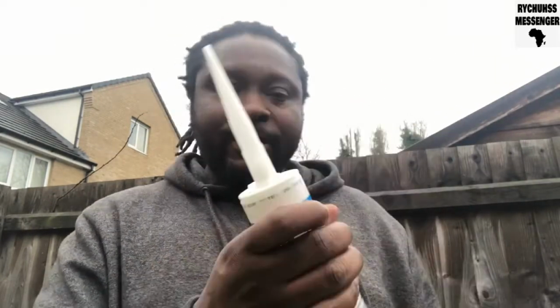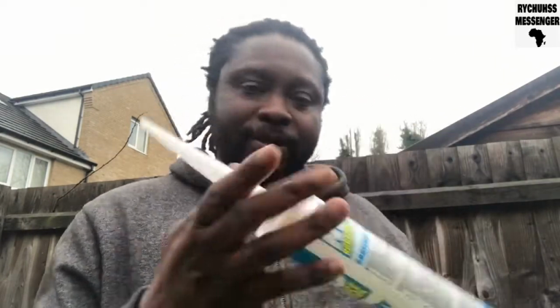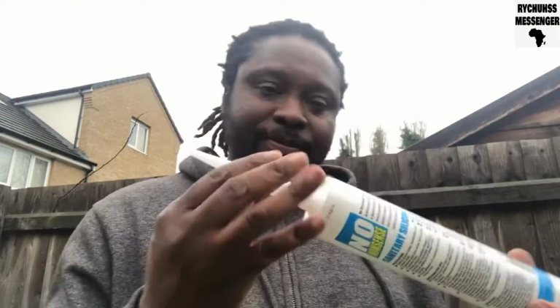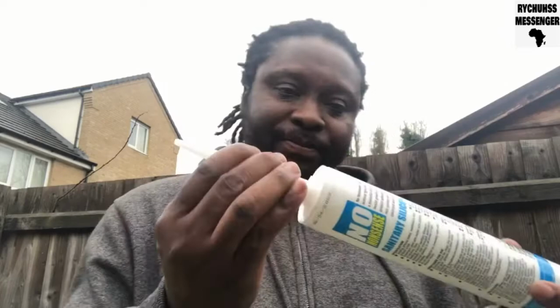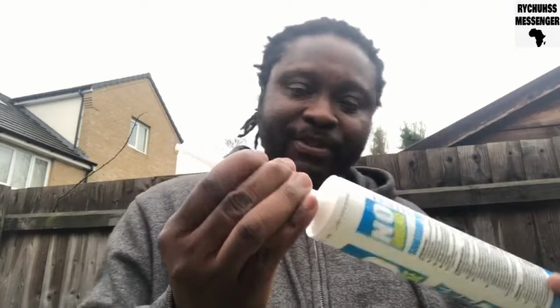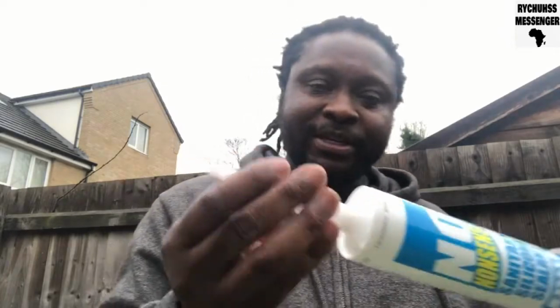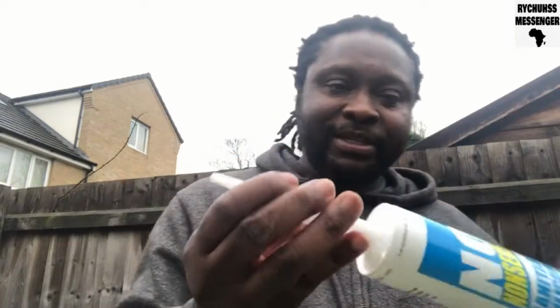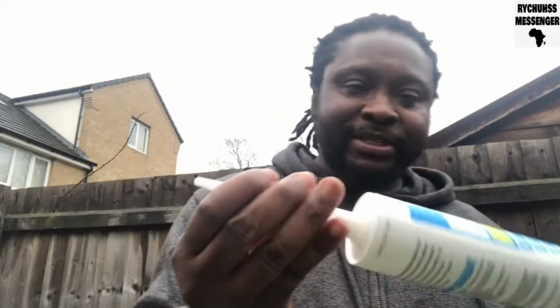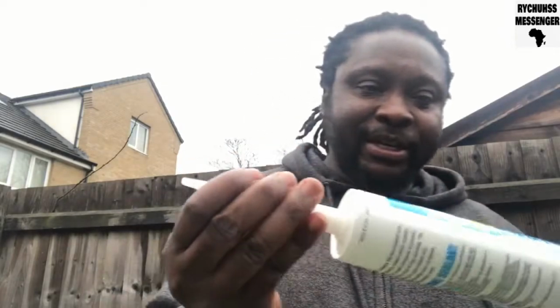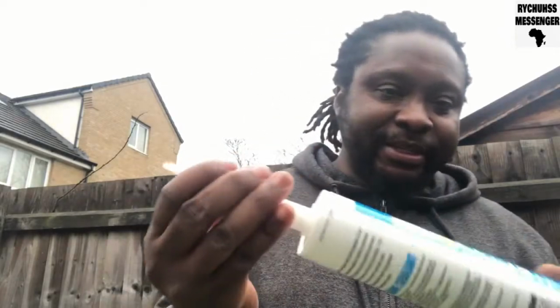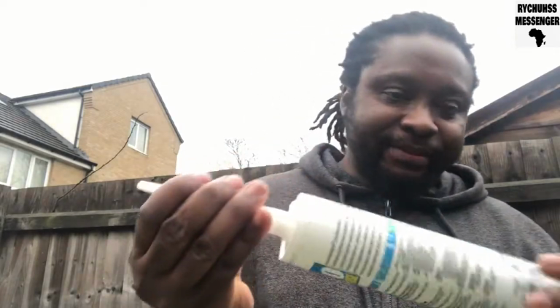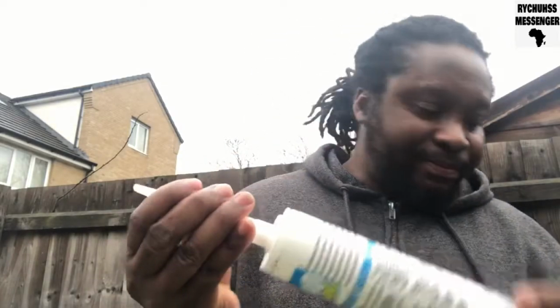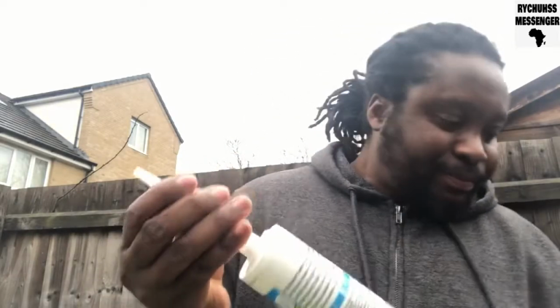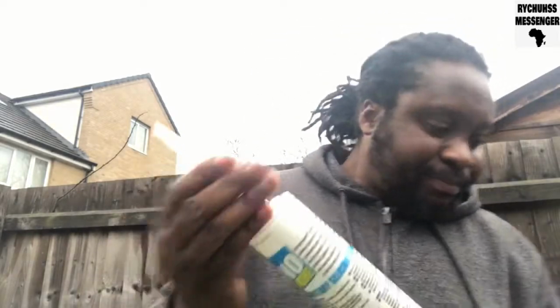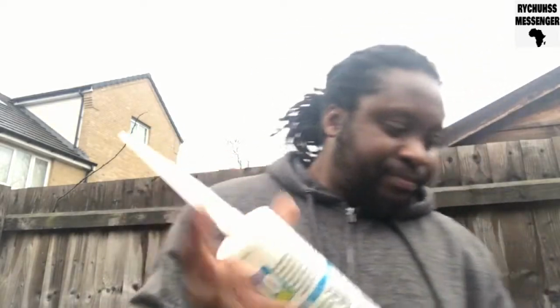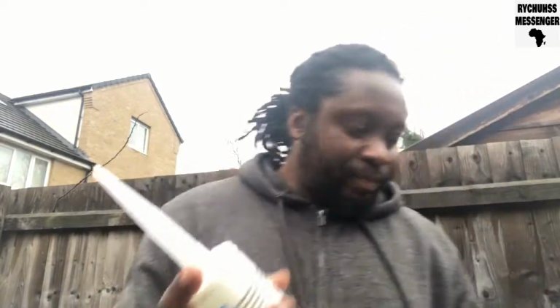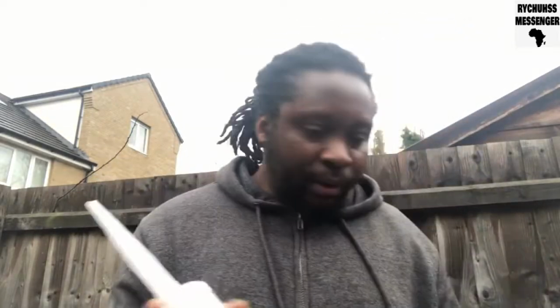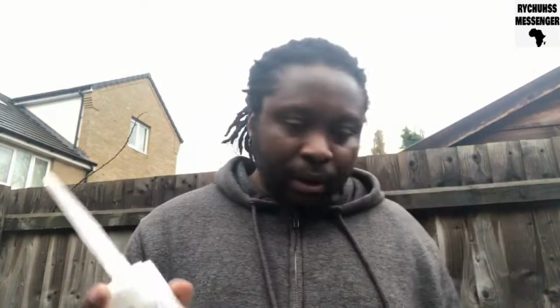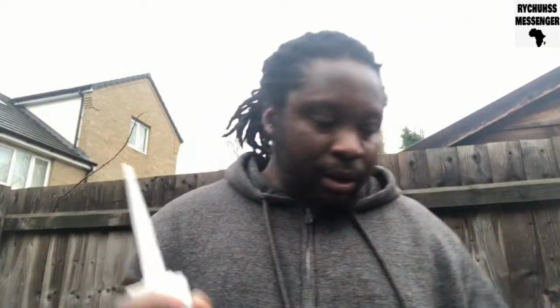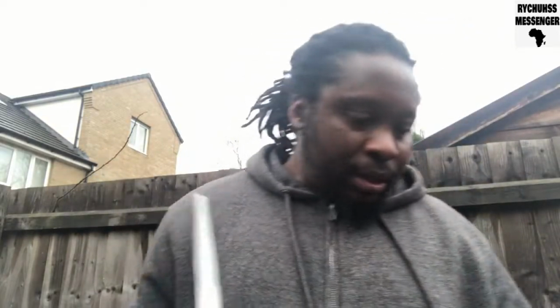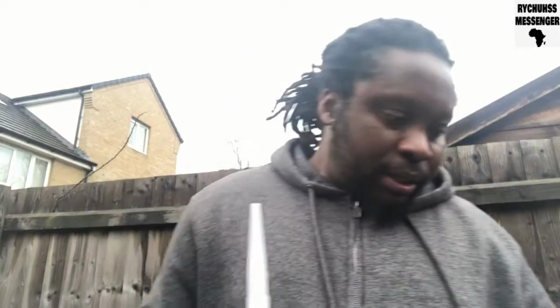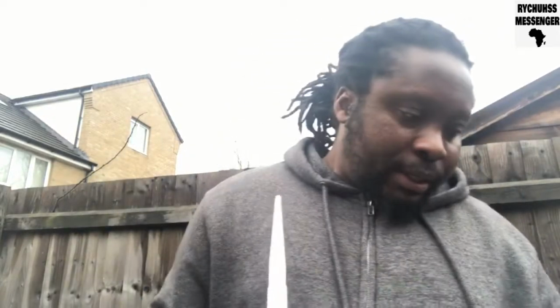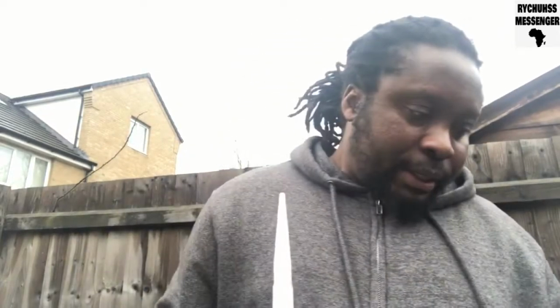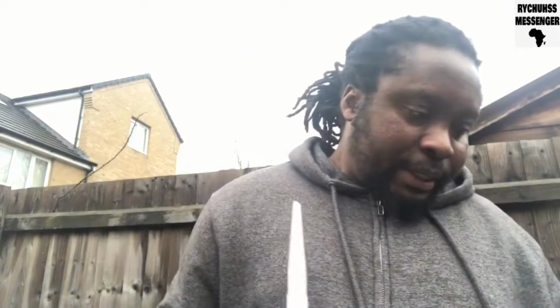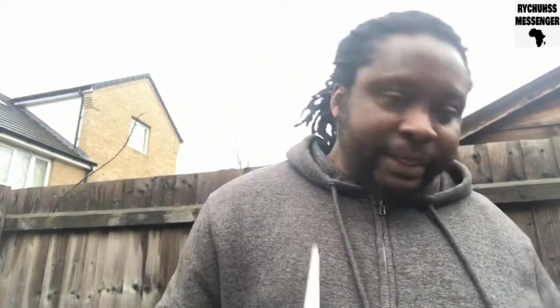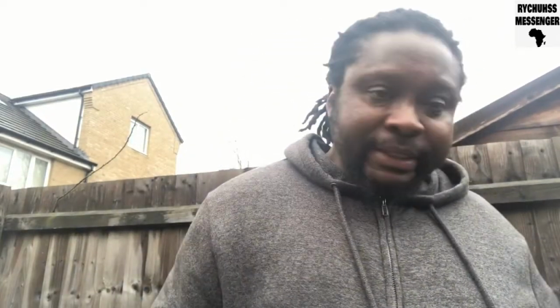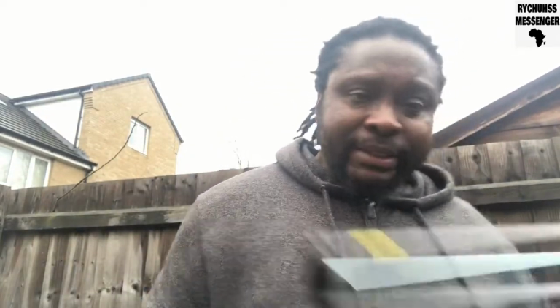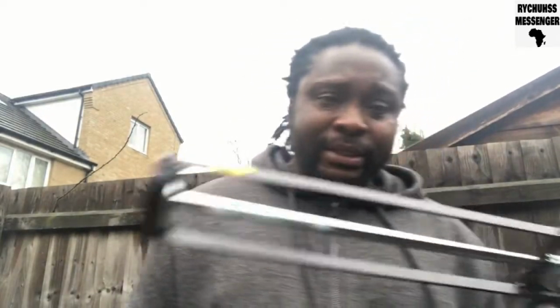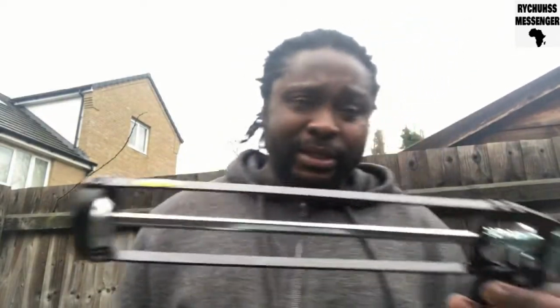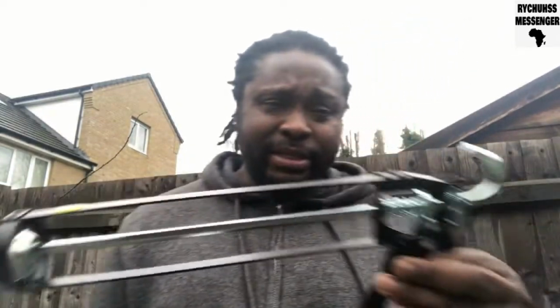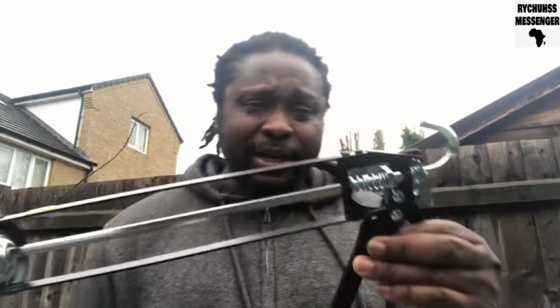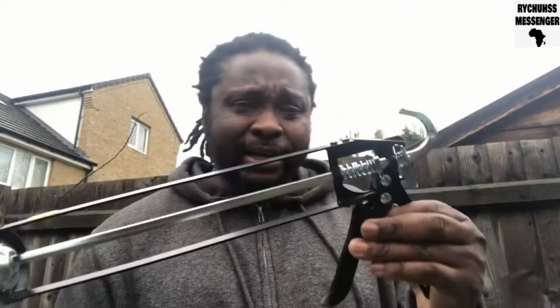After cutting the top, you screw this dispenser on — nice and tight. And then this is the gun.